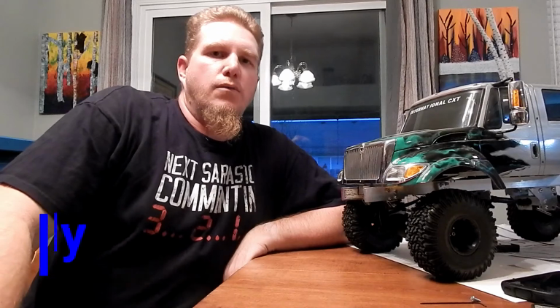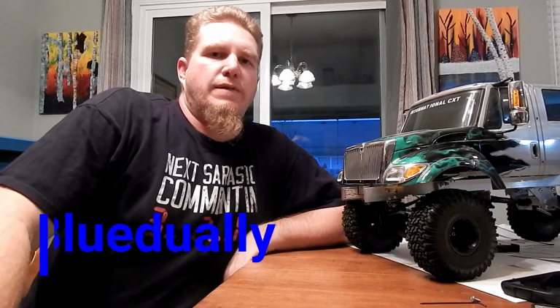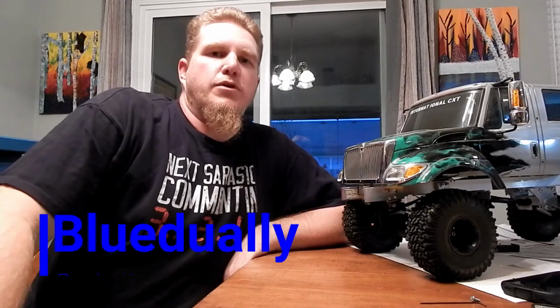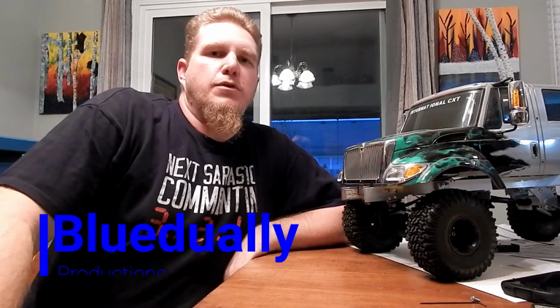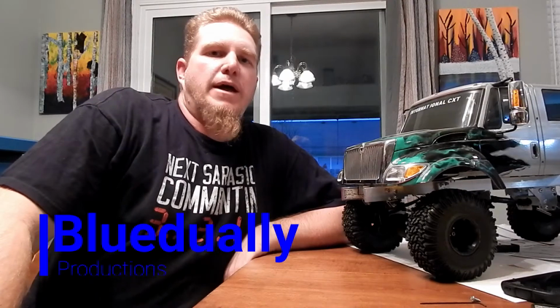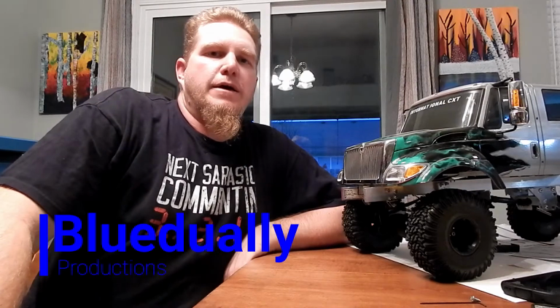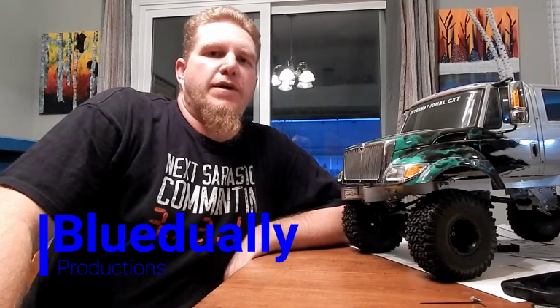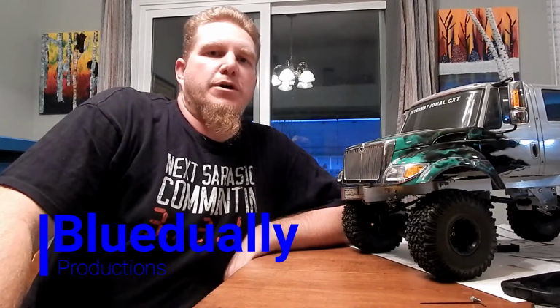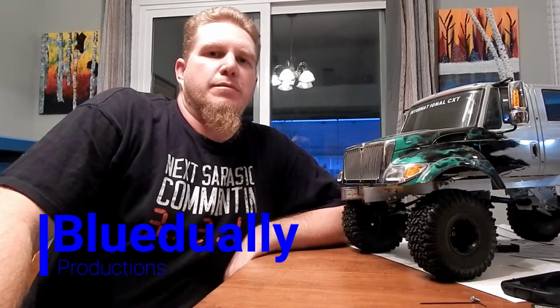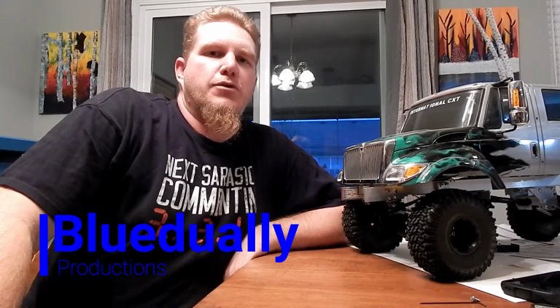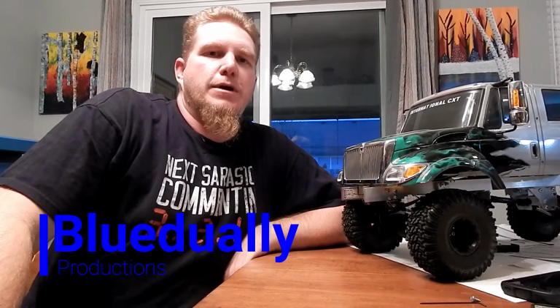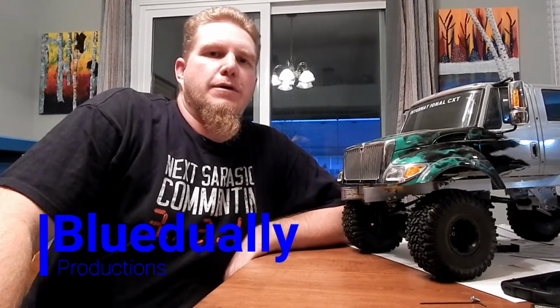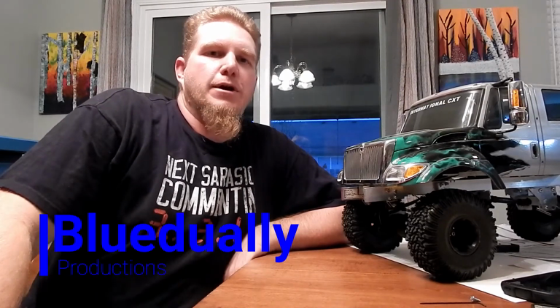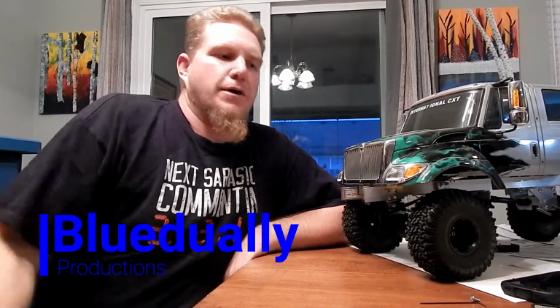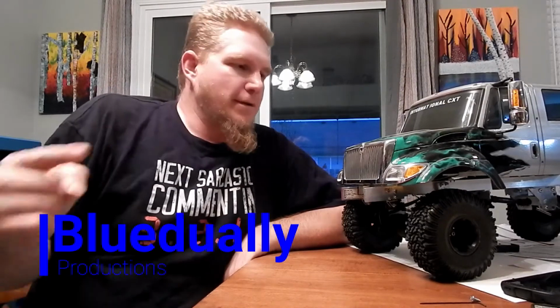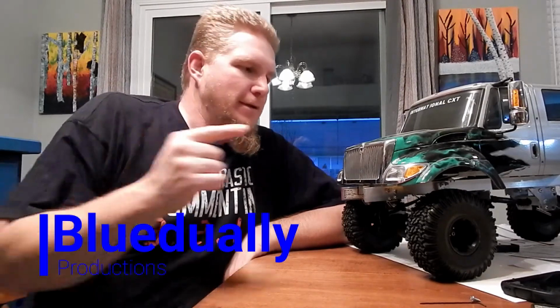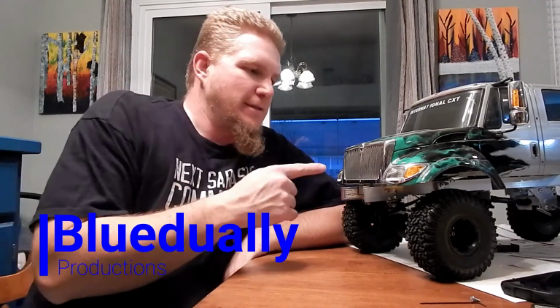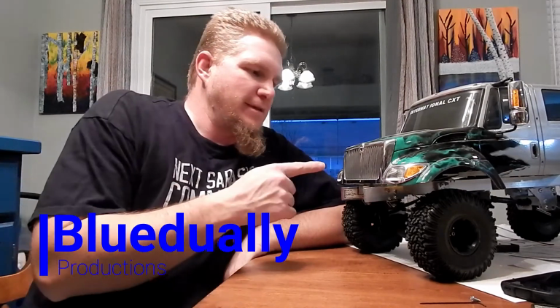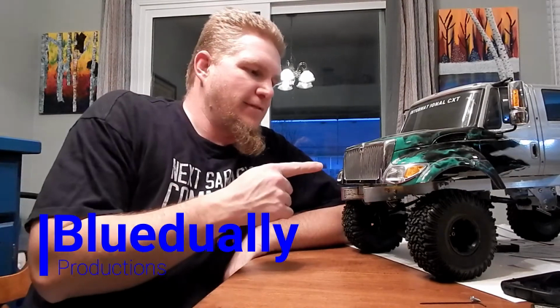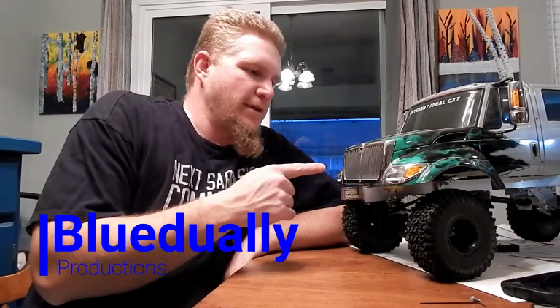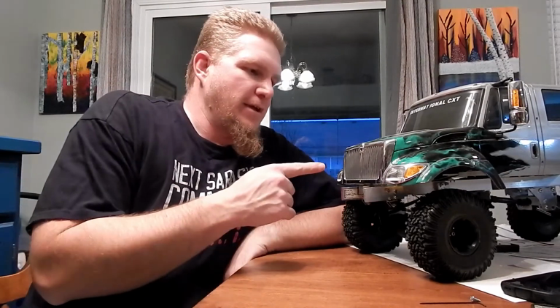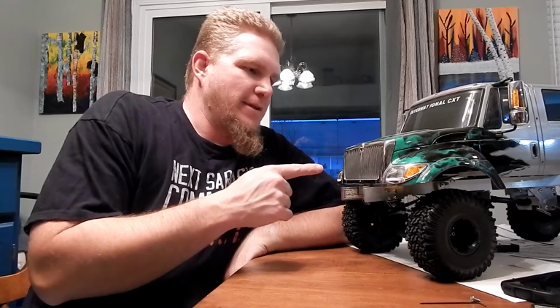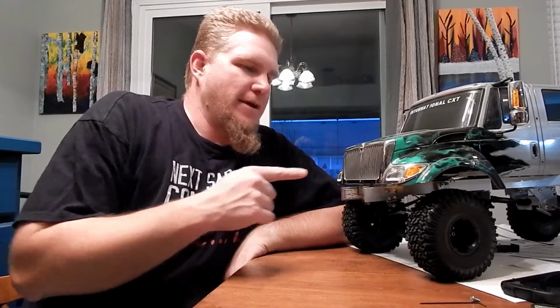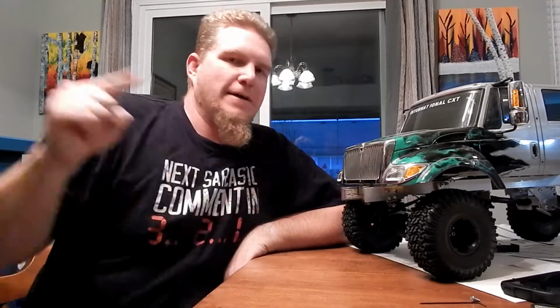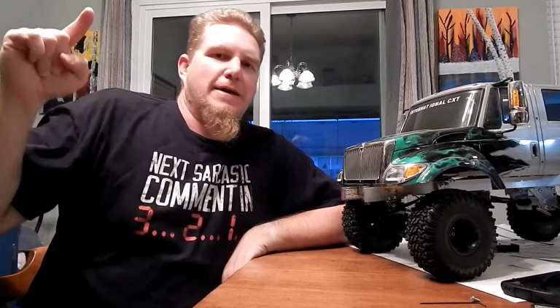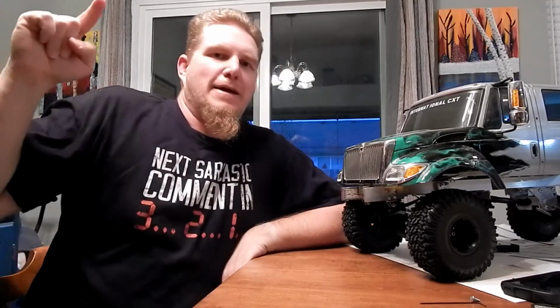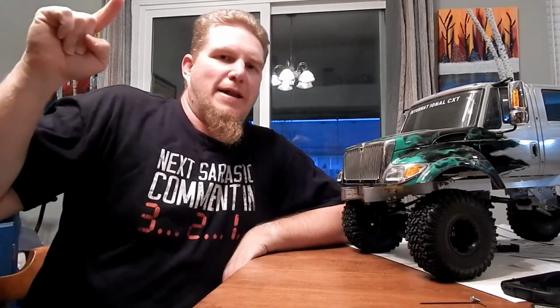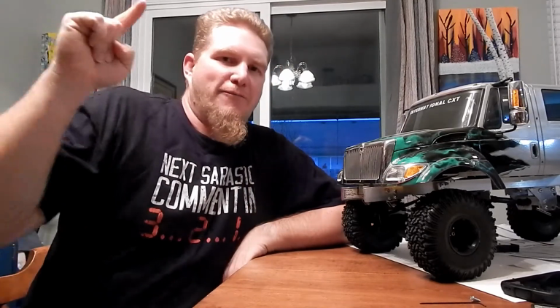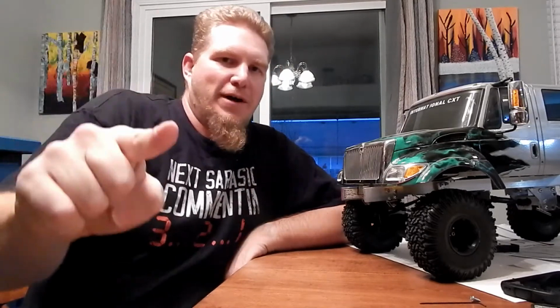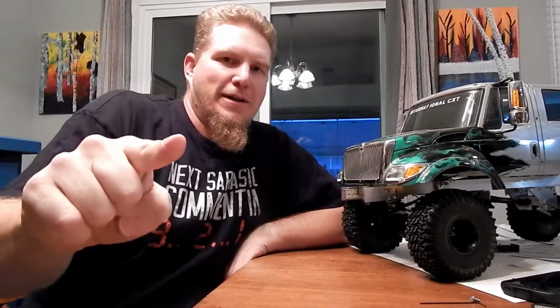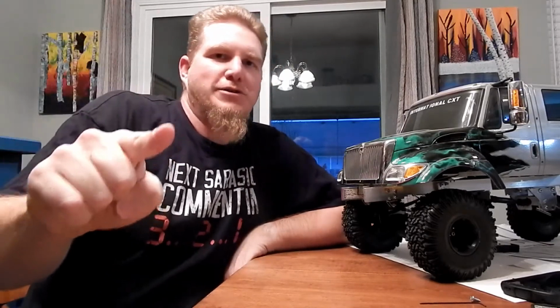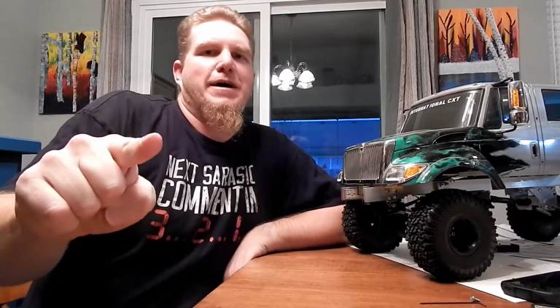What's up YouTube and Facebook? BlueDooly working on the CXT again today and it finally drives.